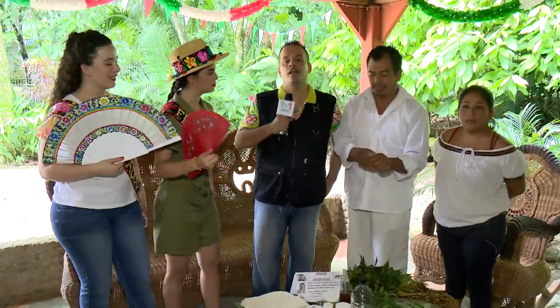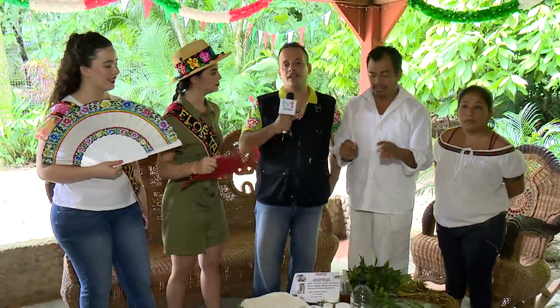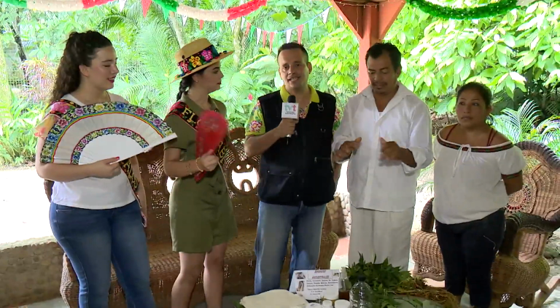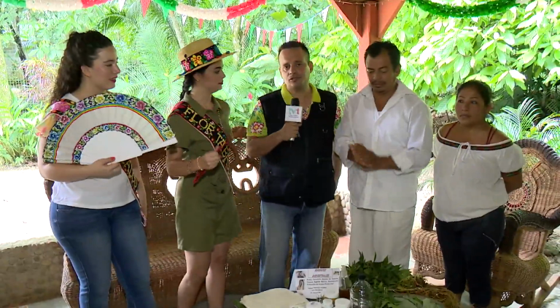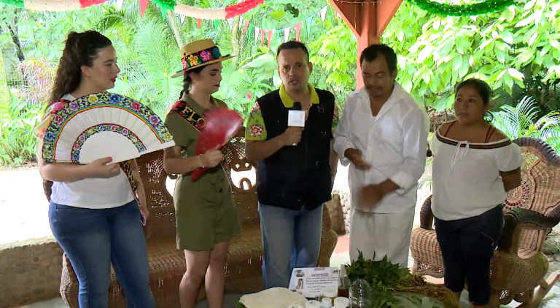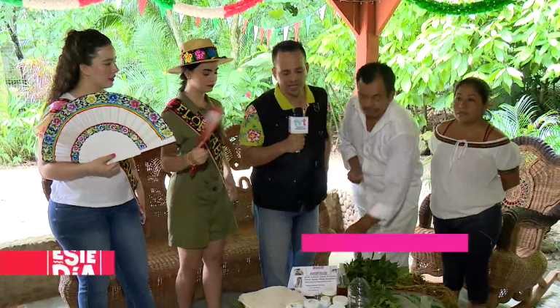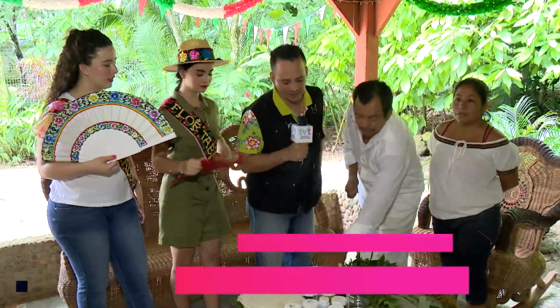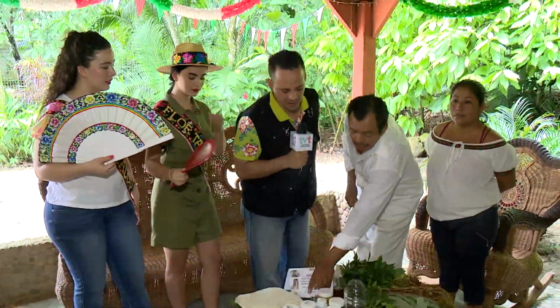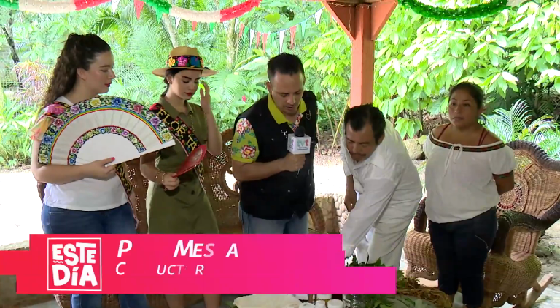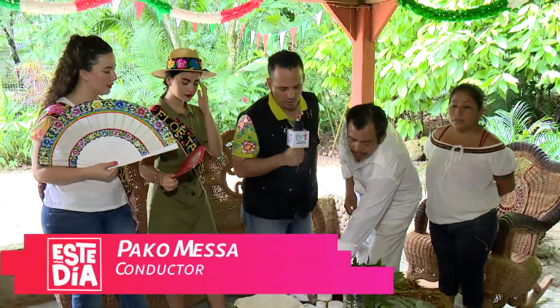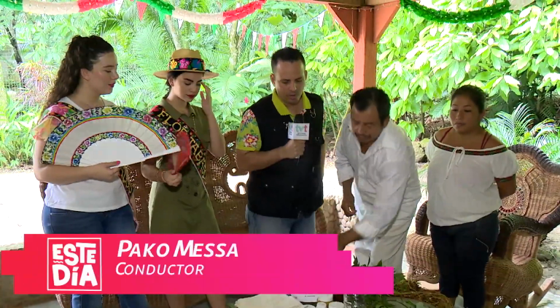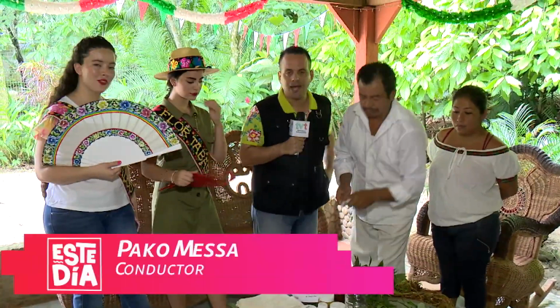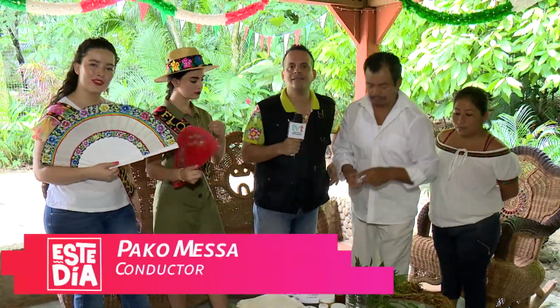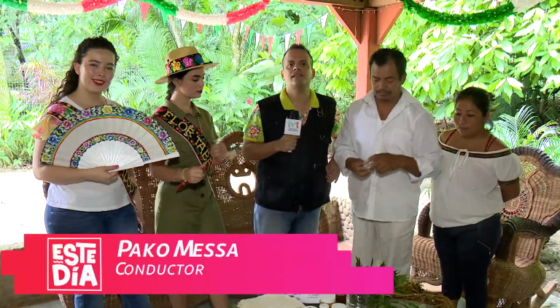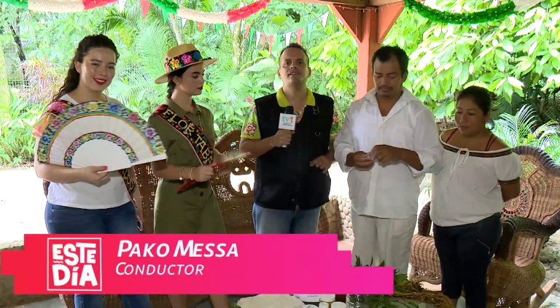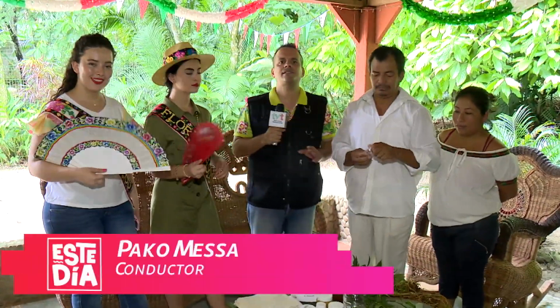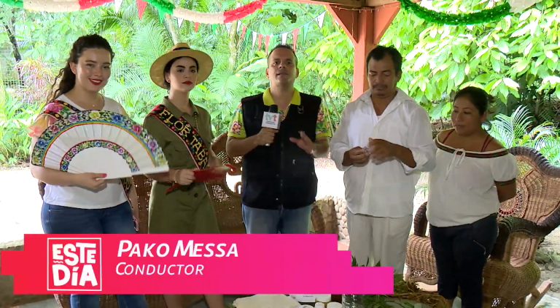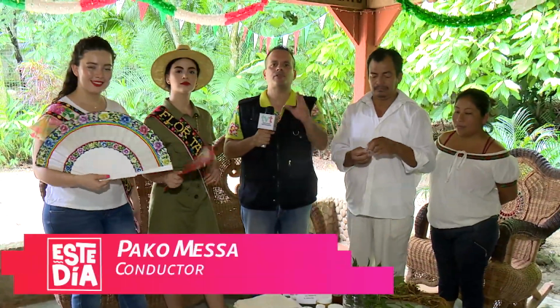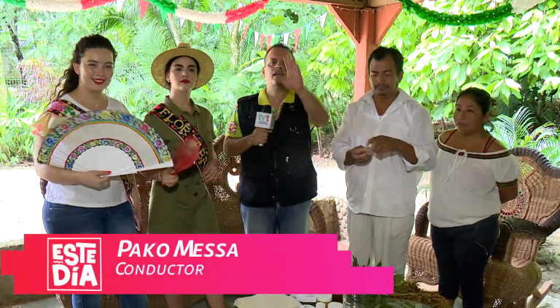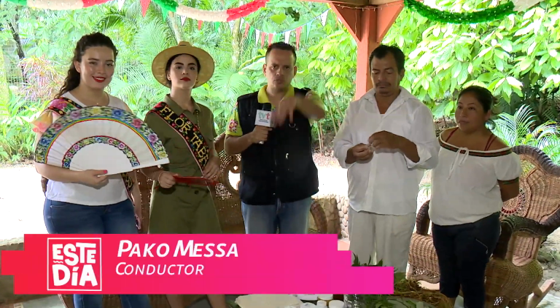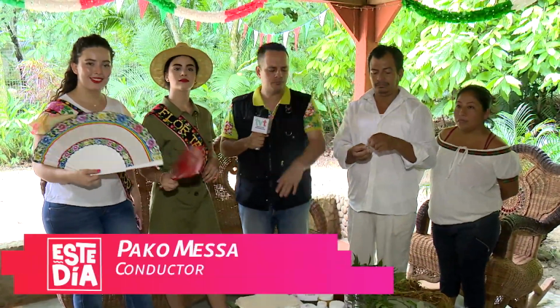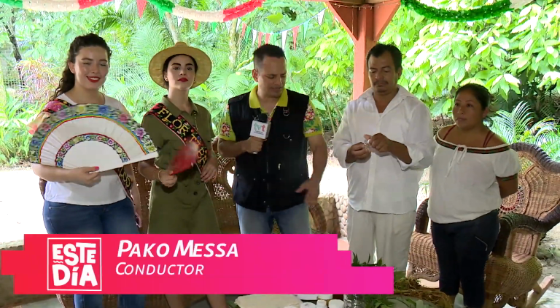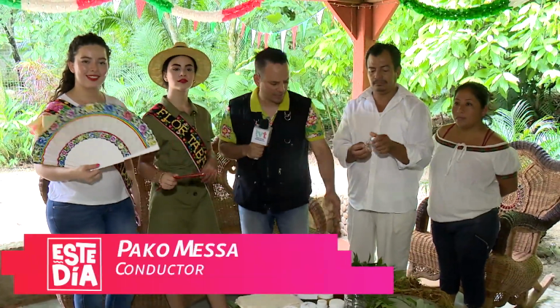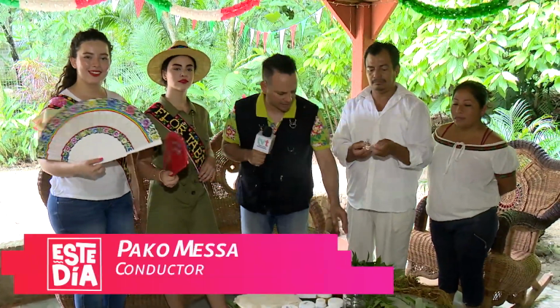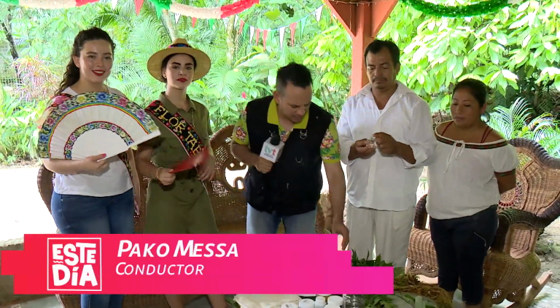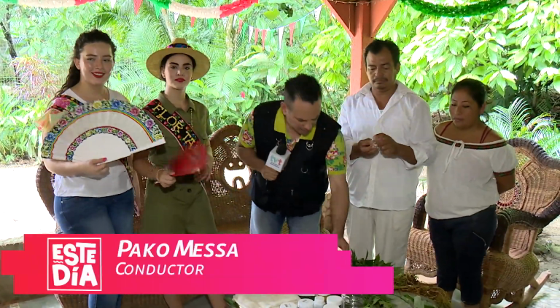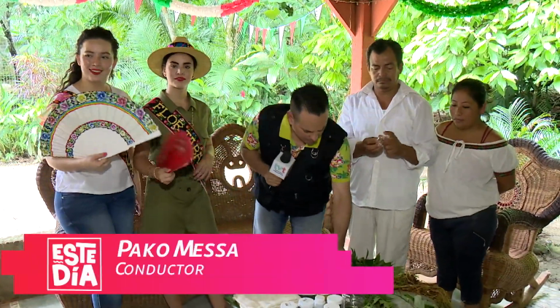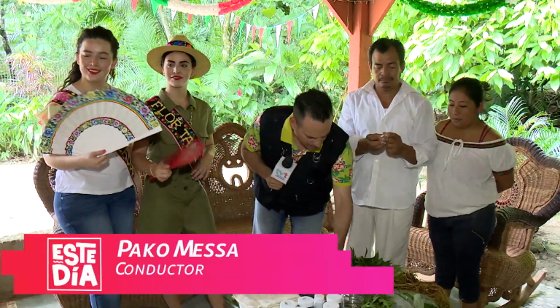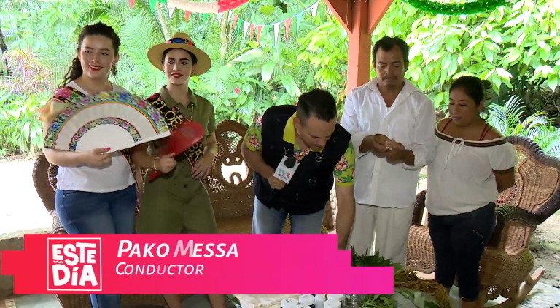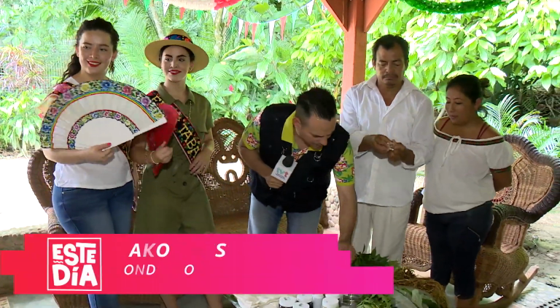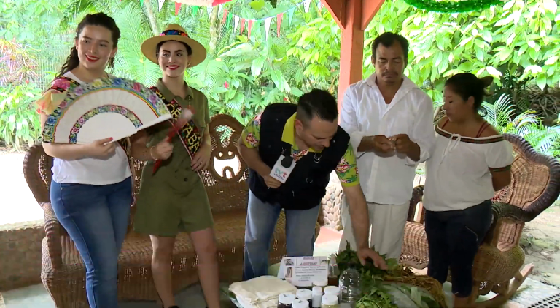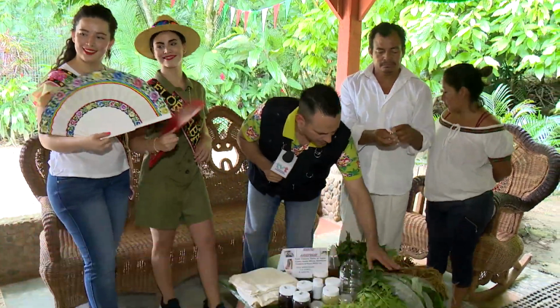Gracias, Chuchito Díaz. Y bueno, antes de iniciar este reportaje, Chucho, mira, acércate. Vean nada más.